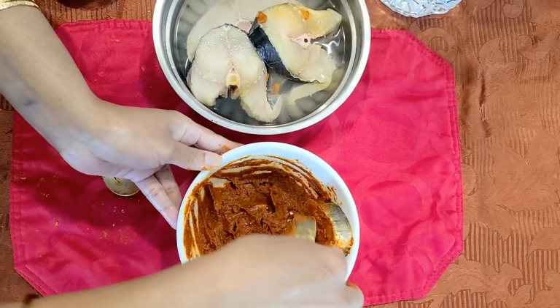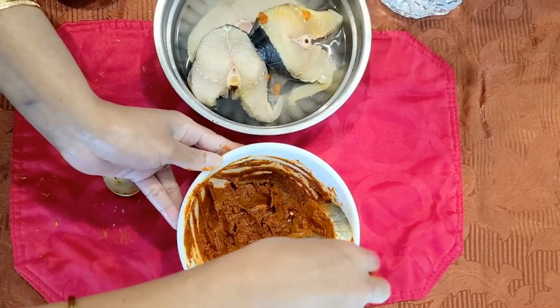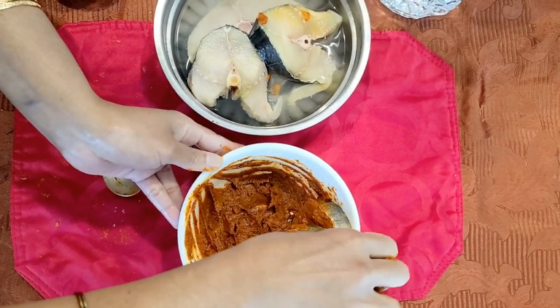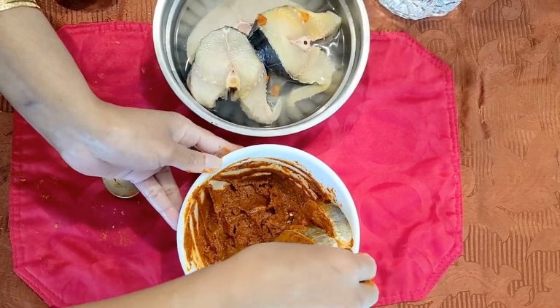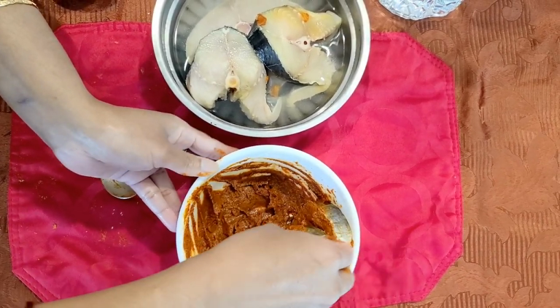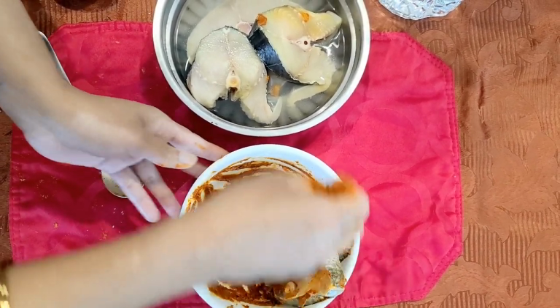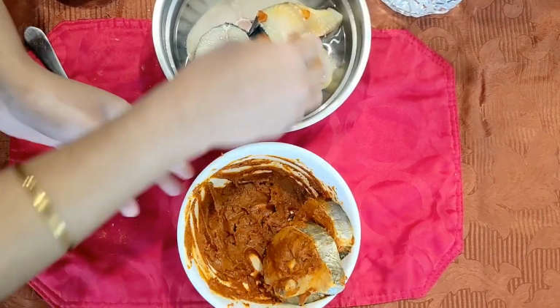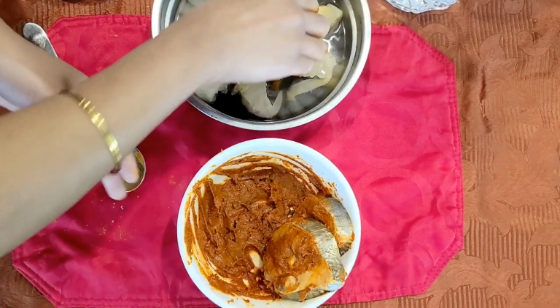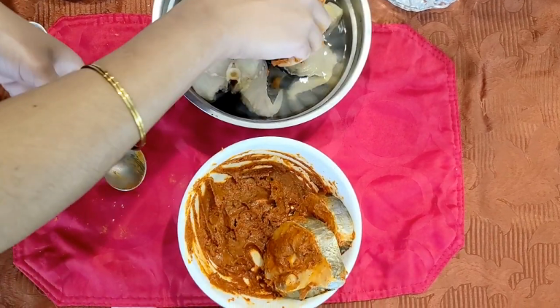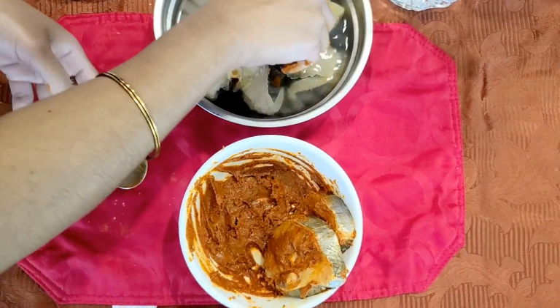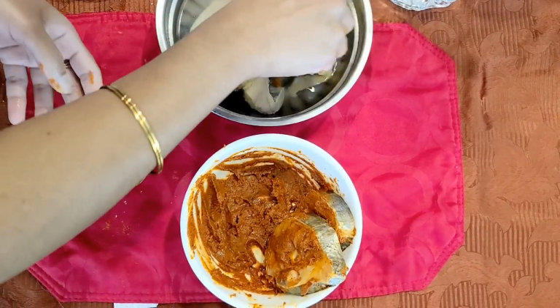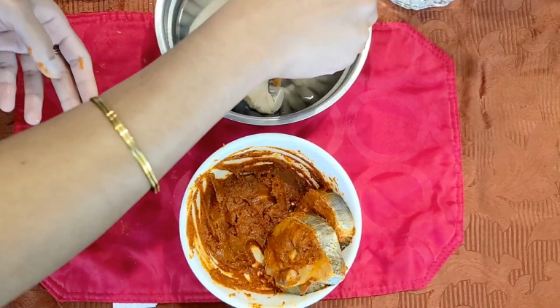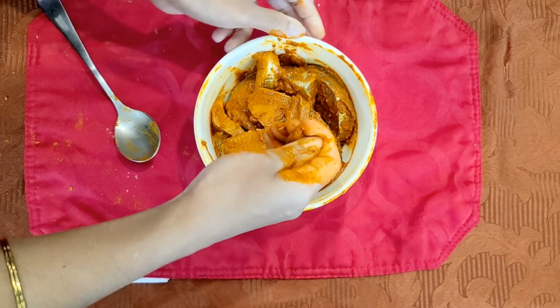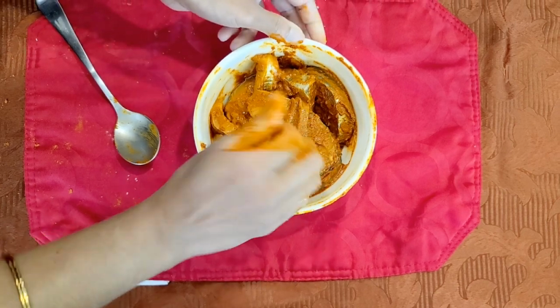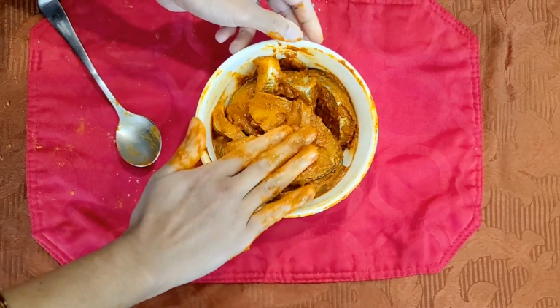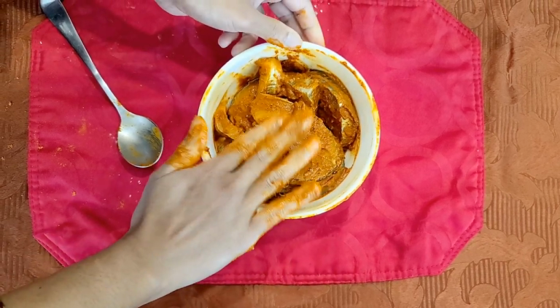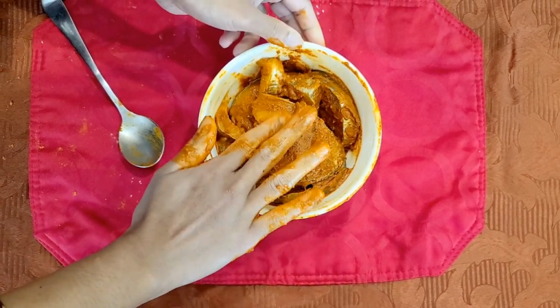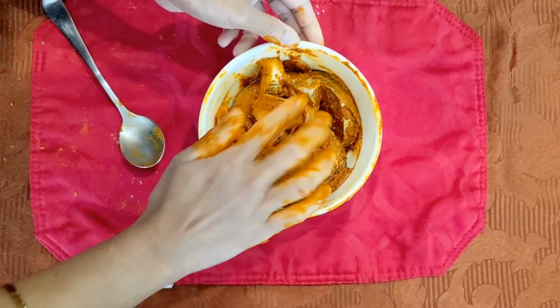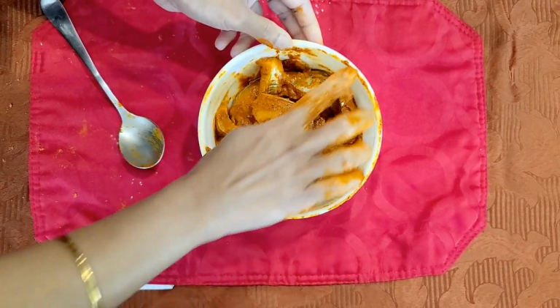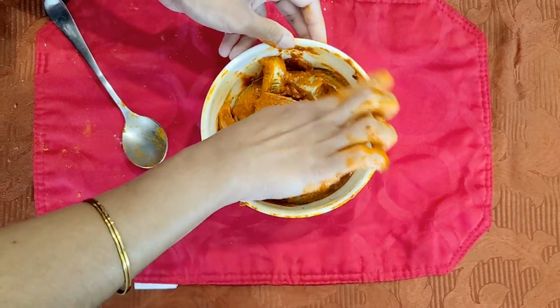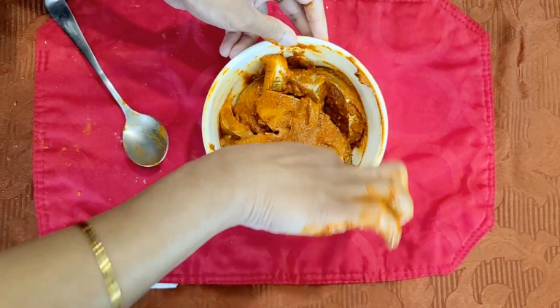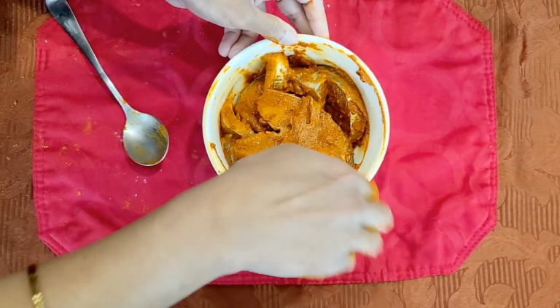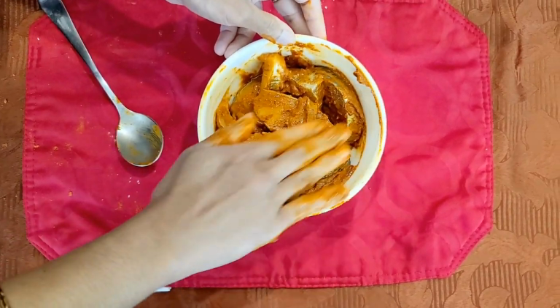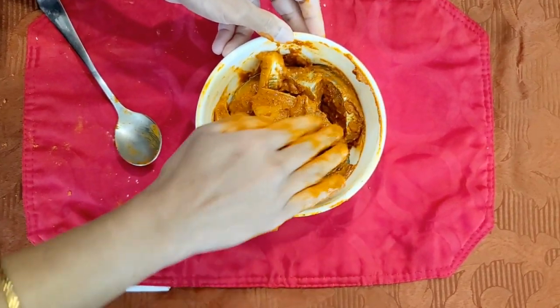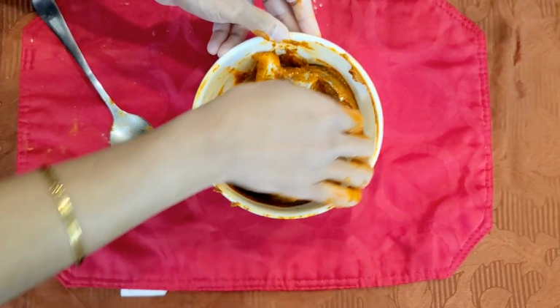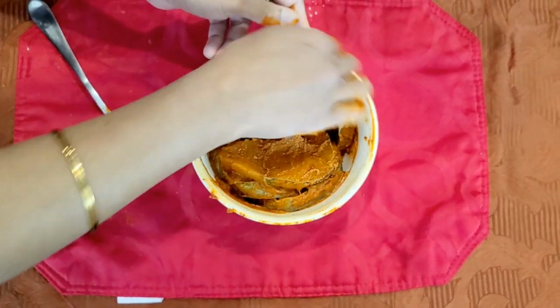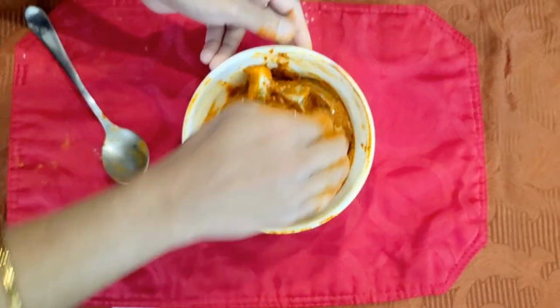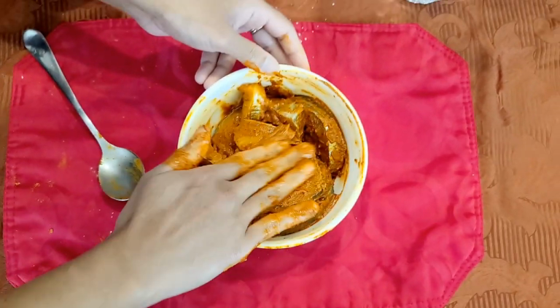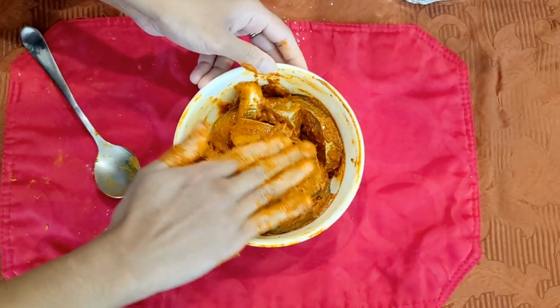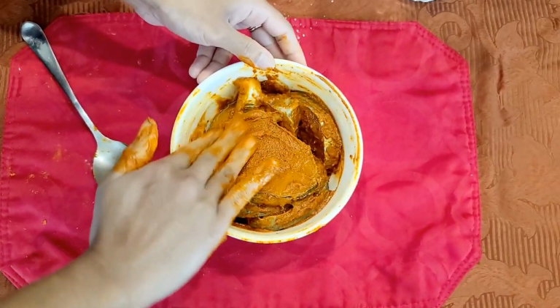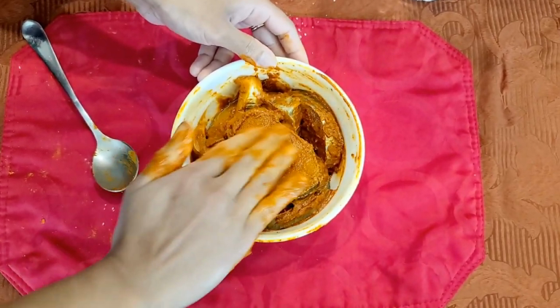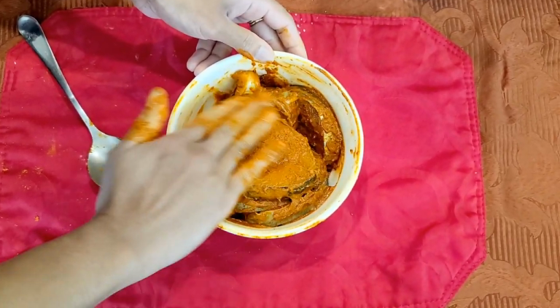It is good to mix it well. Add the fish and mix it in.